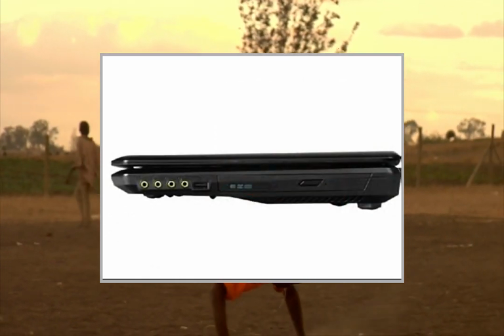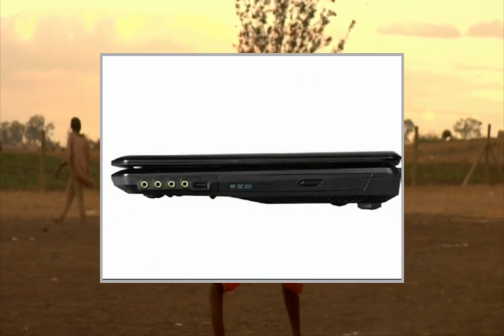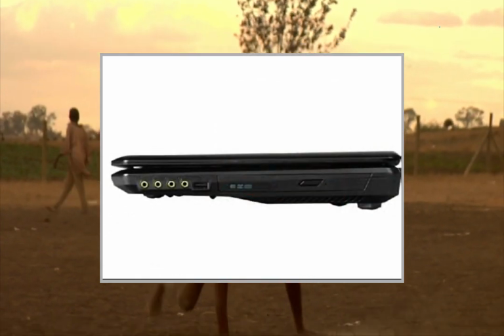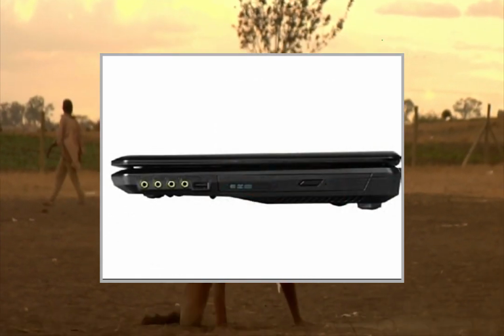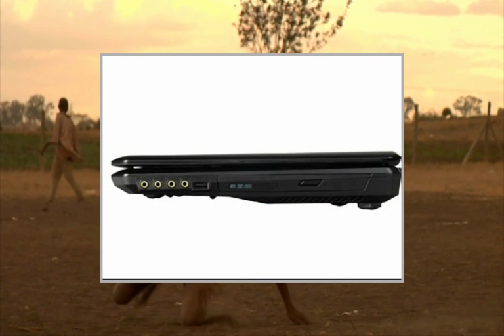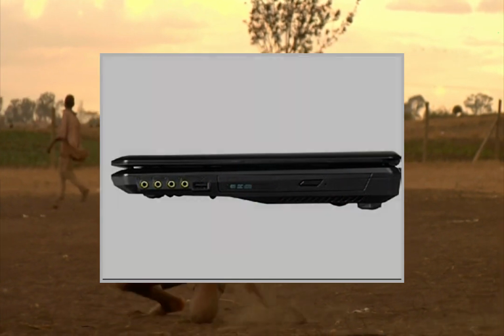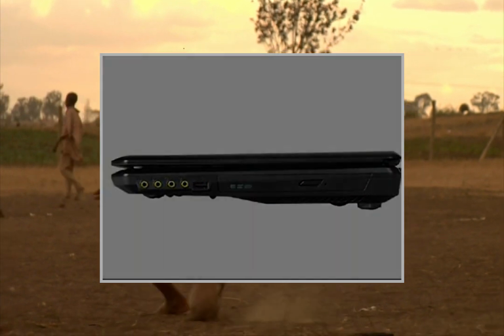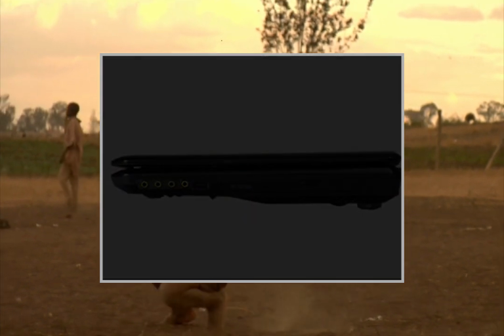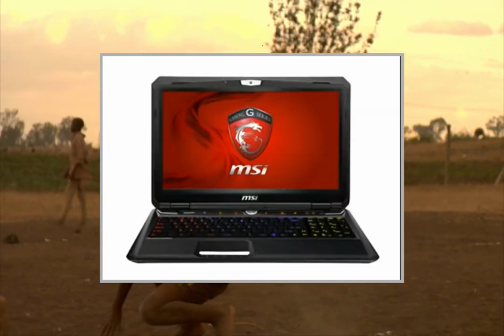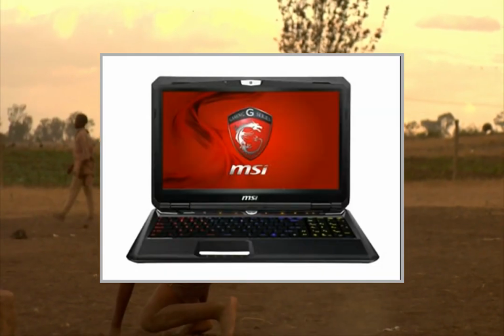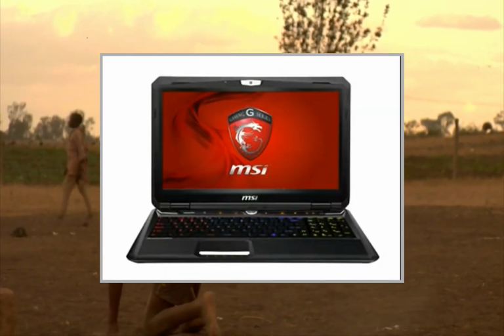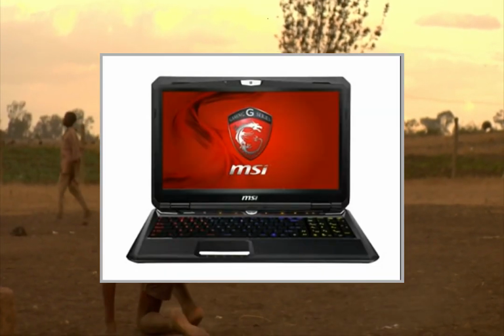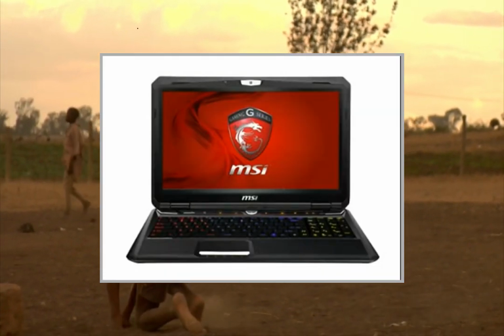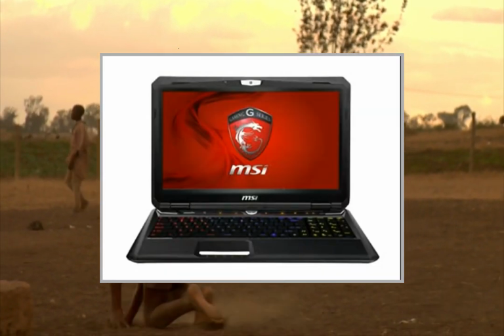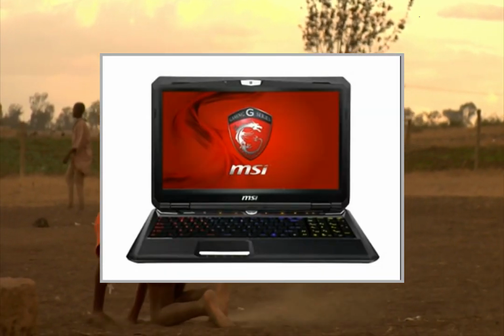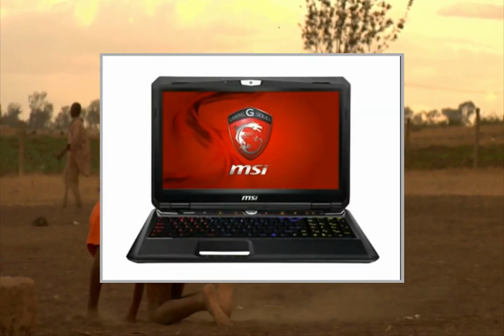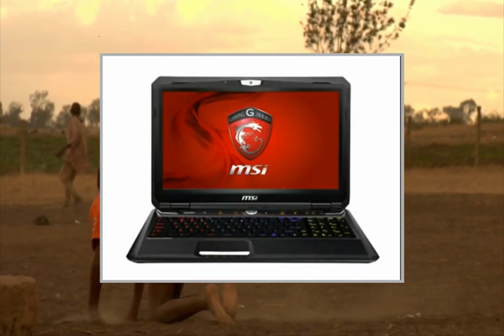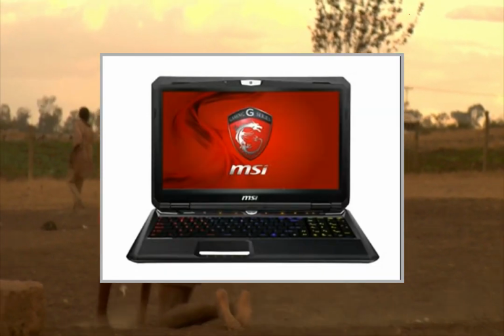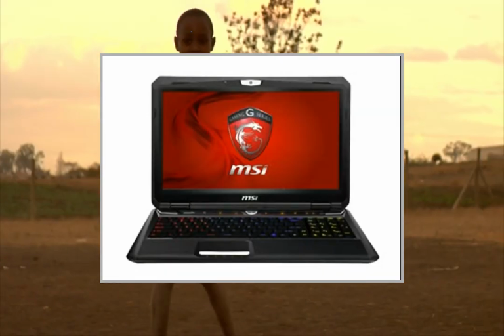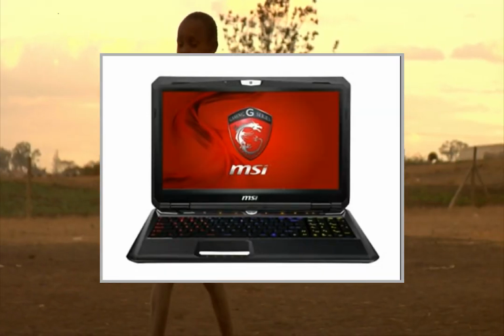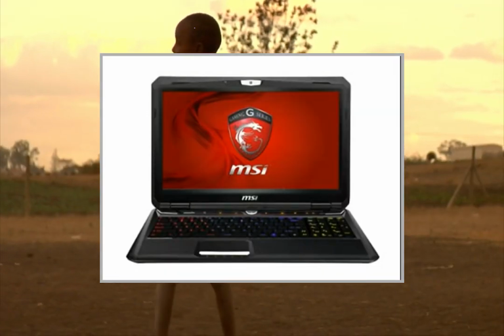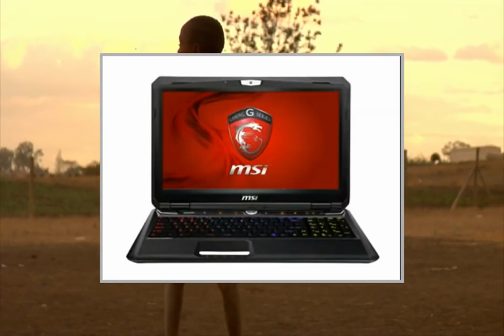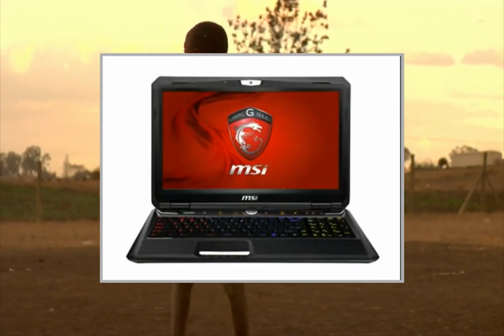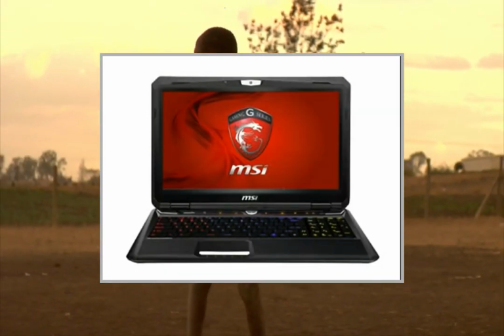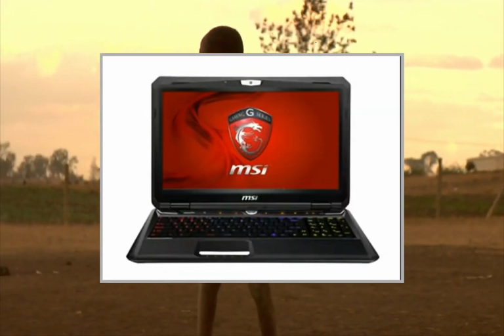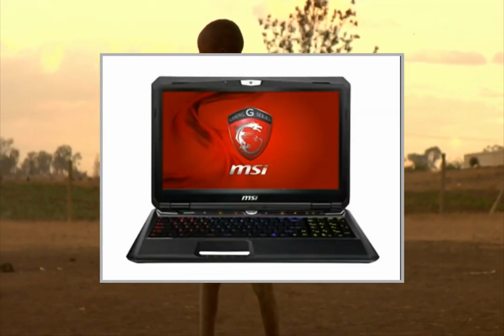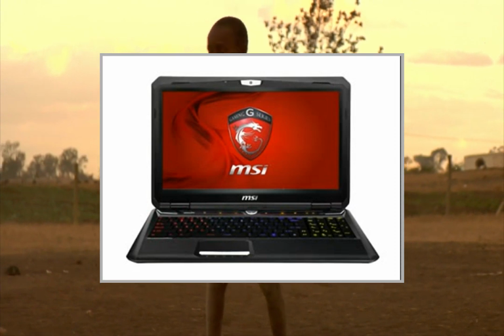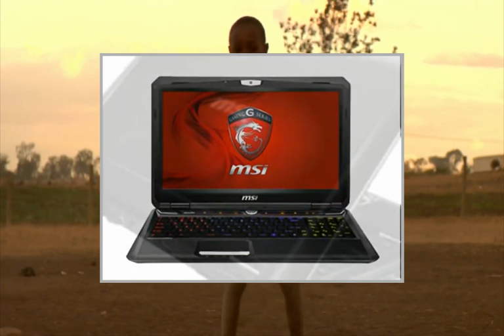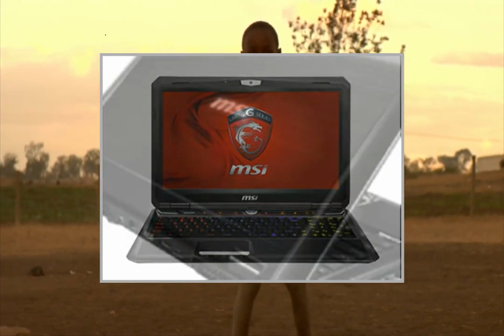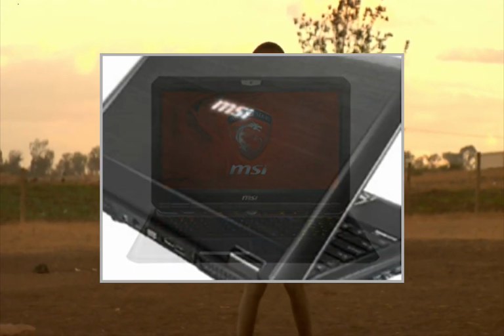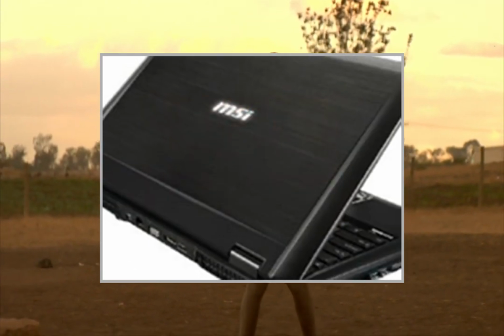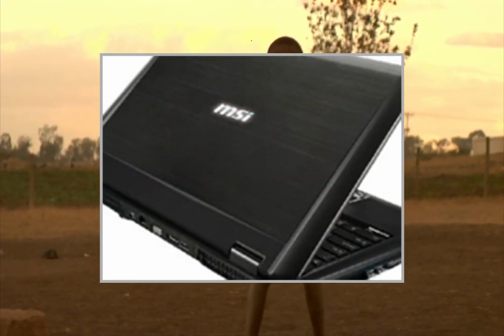Overall amazing — a portable and extremely powerful gaming laptop that gives the most bang for your buck.